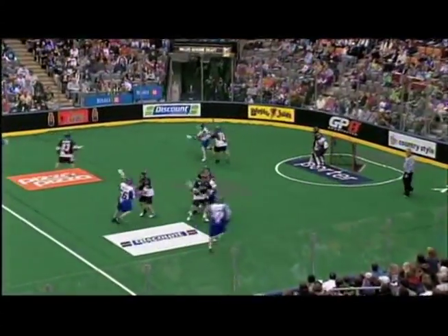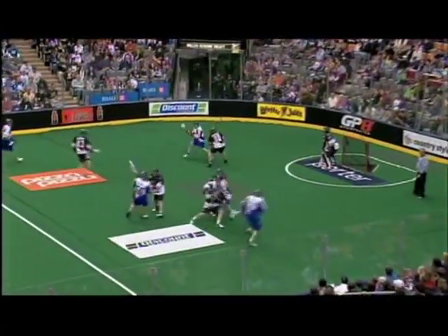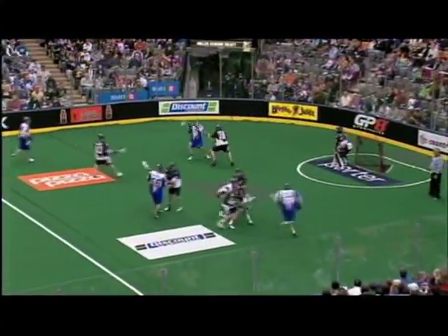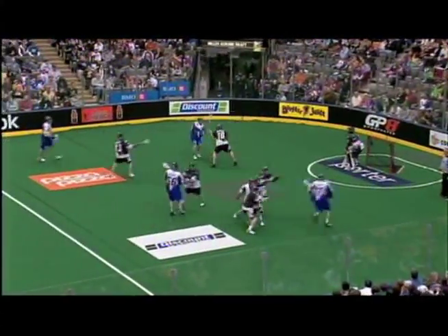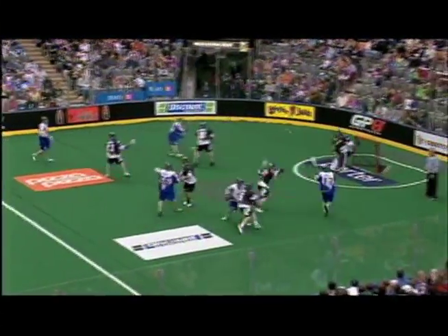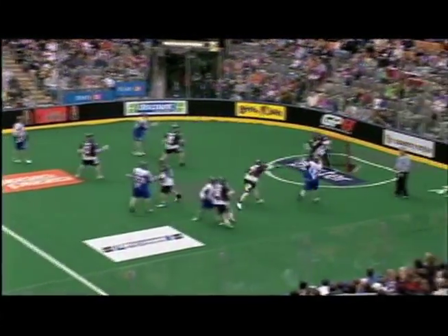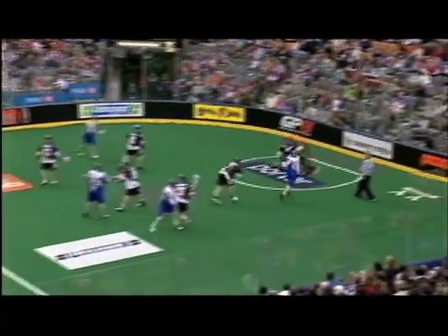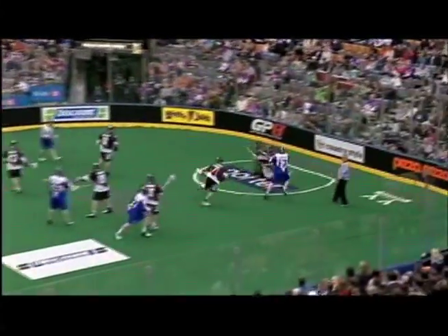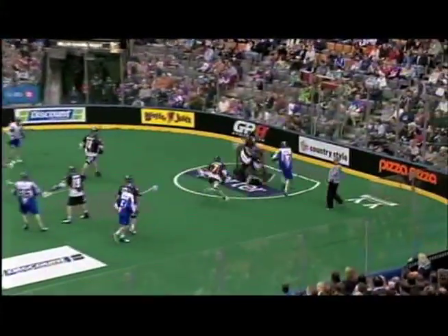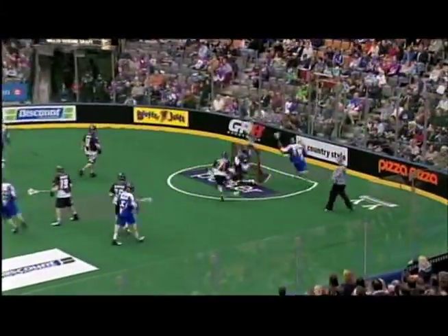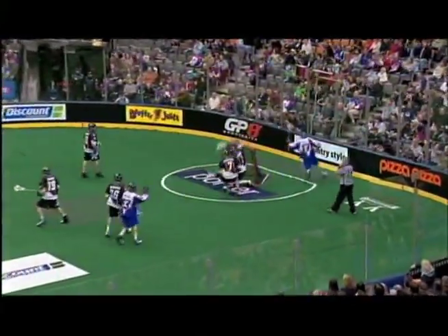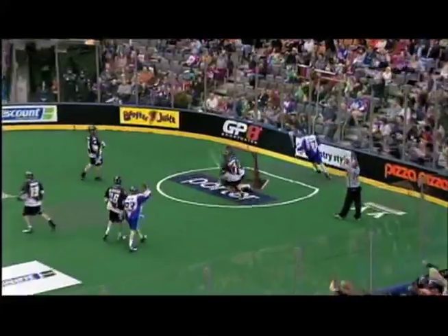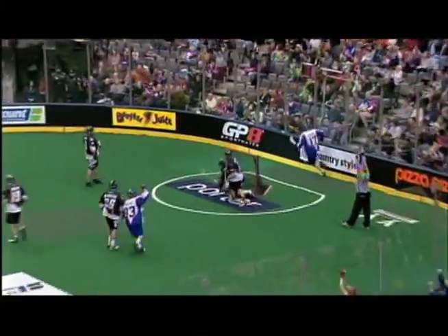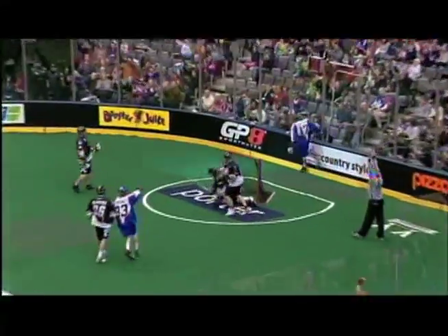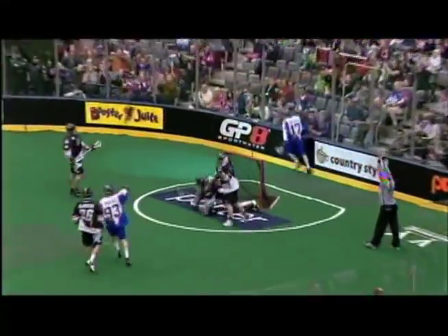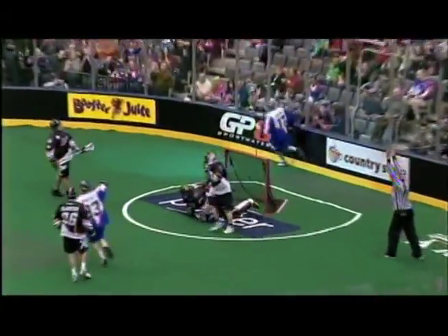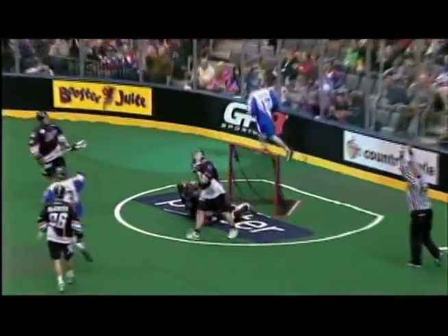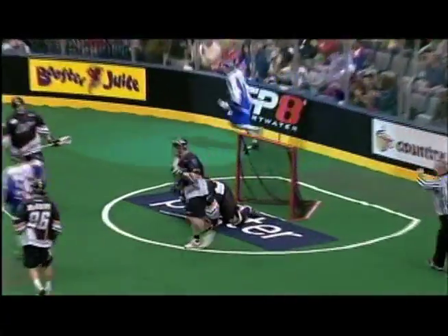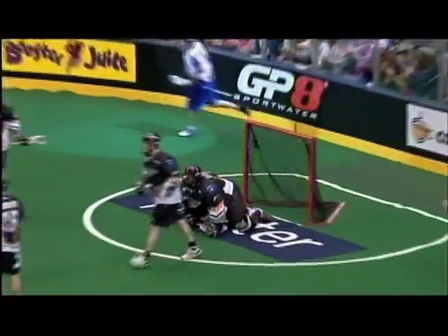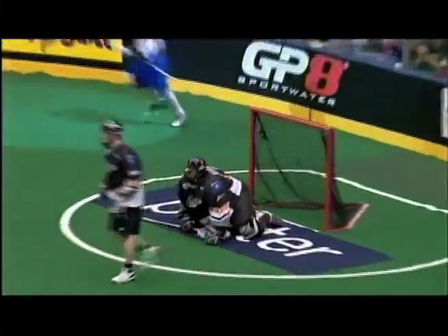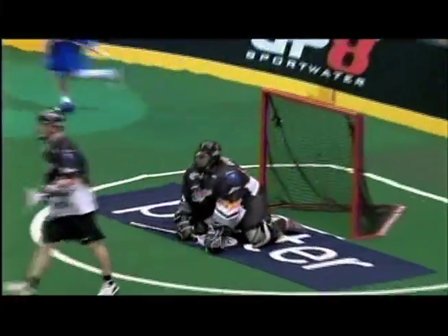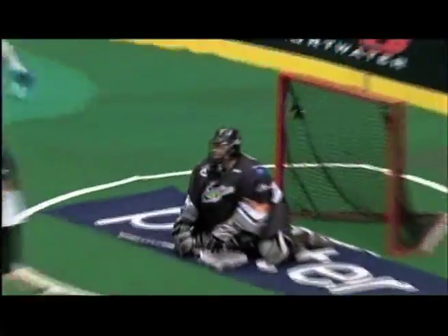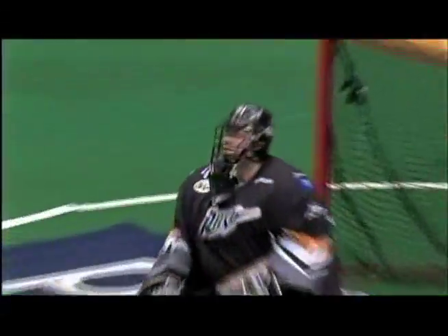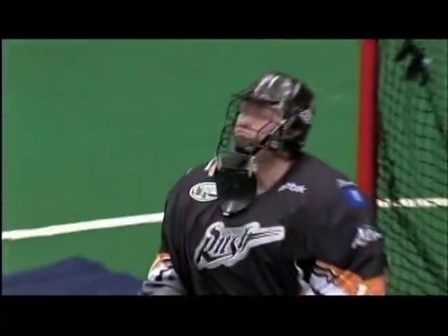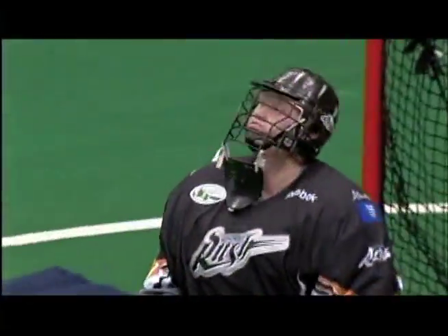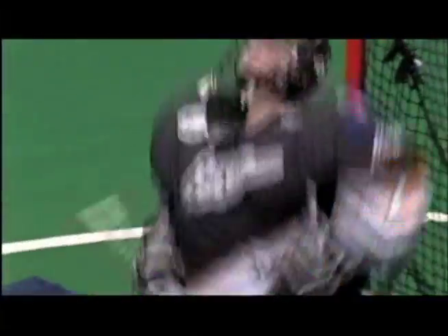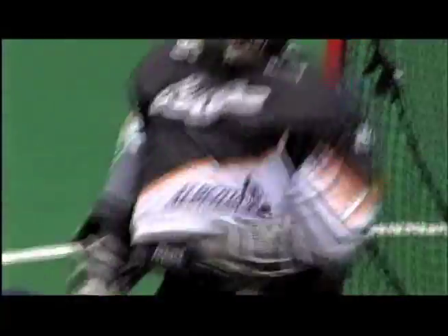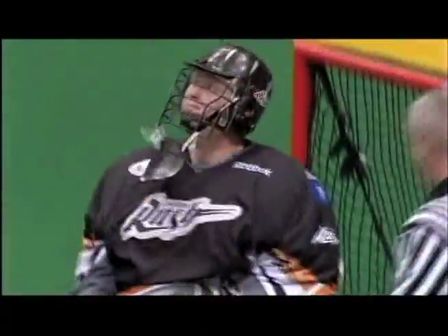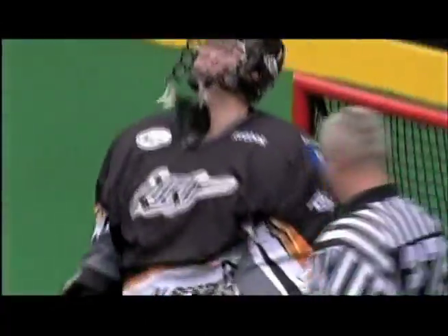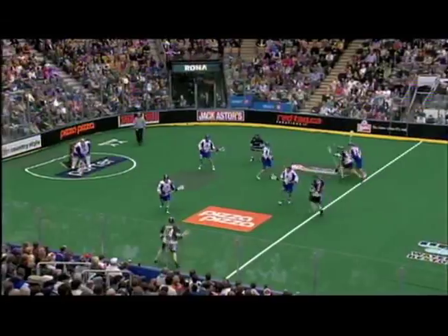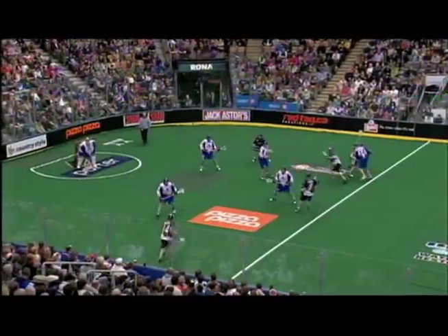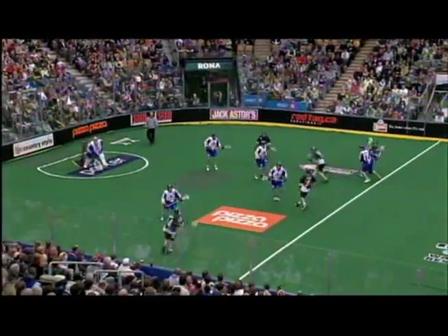Great ball movement here, something you want to teach the kids at home, and Stefan LeBlanc will finish it off on the near side to make it 5-2.